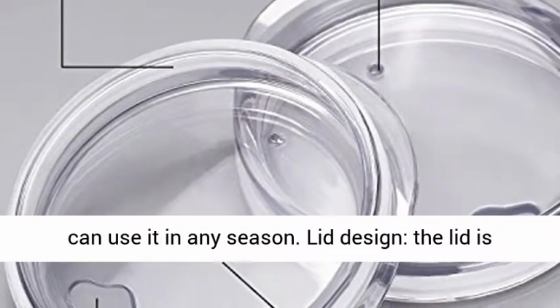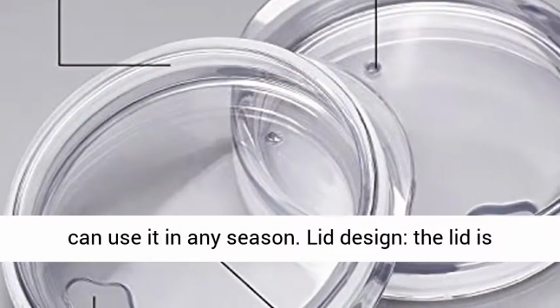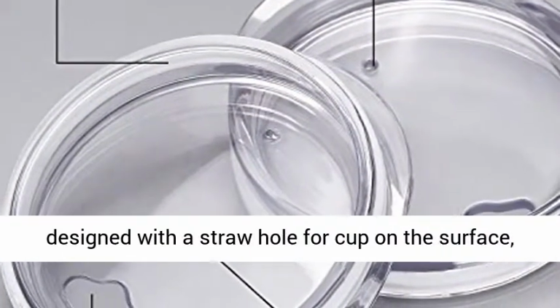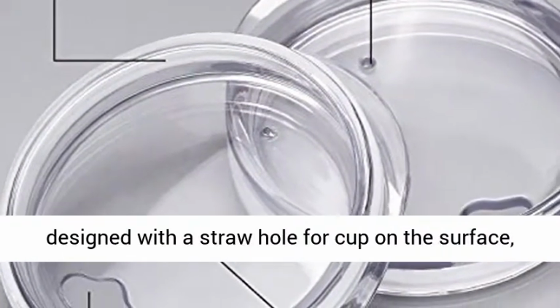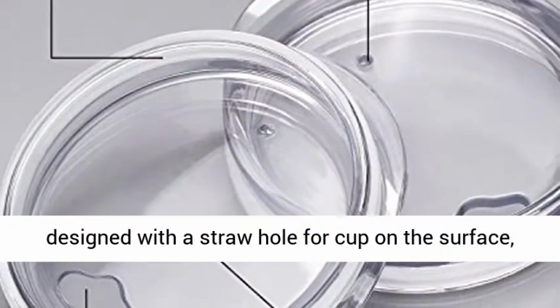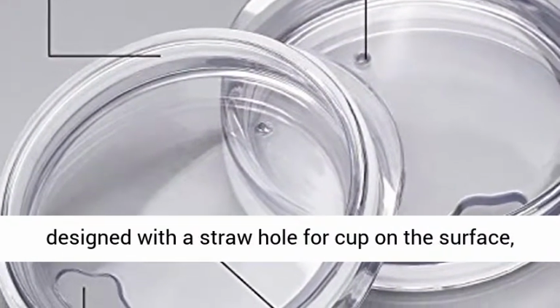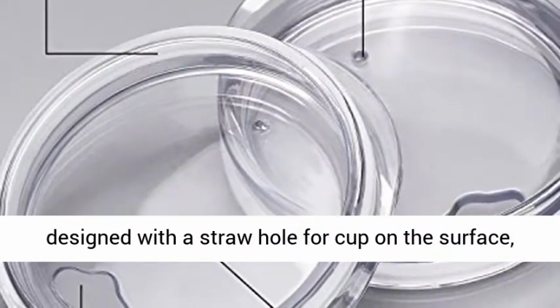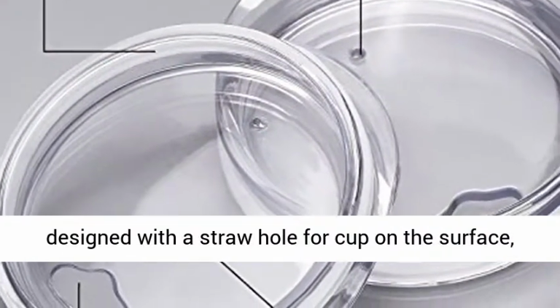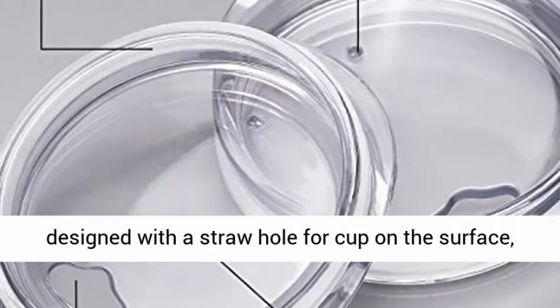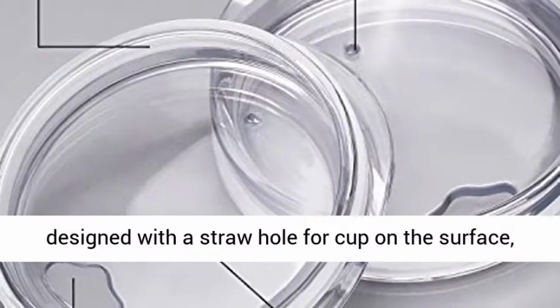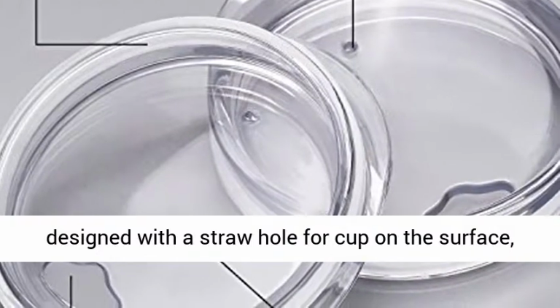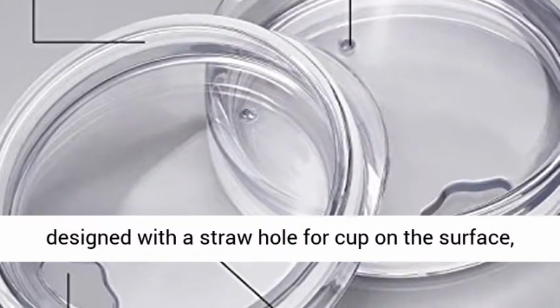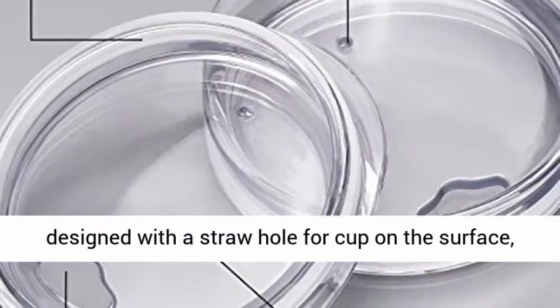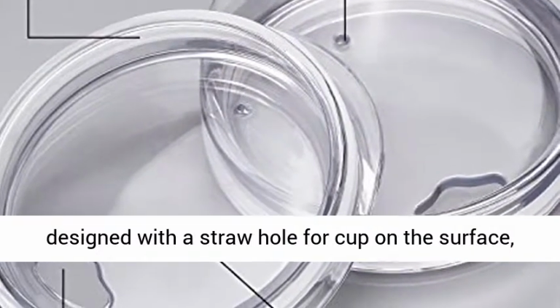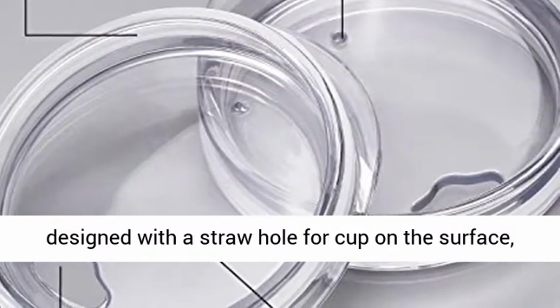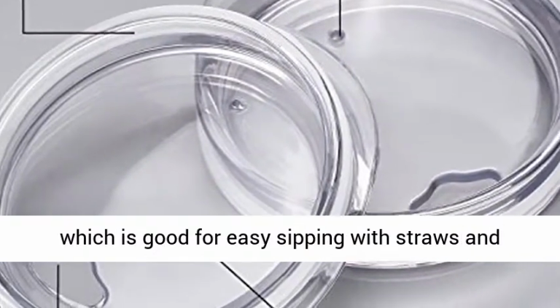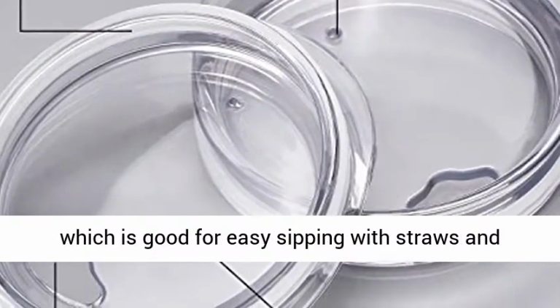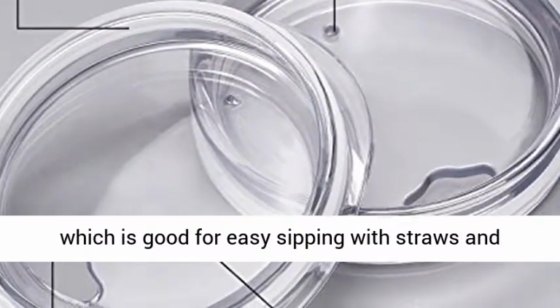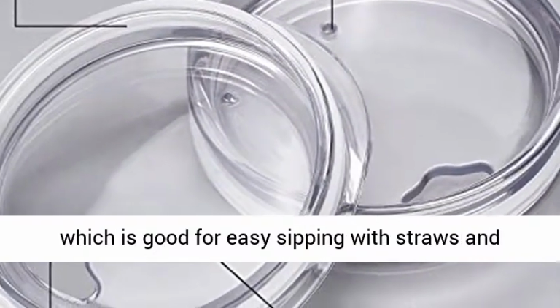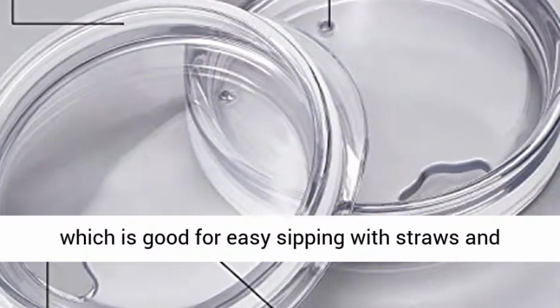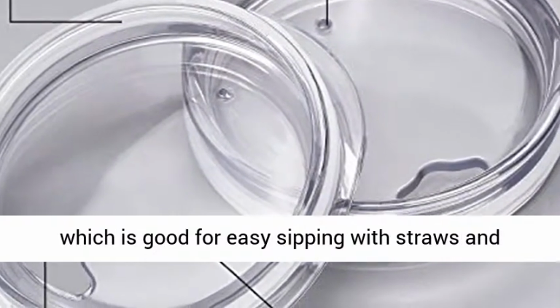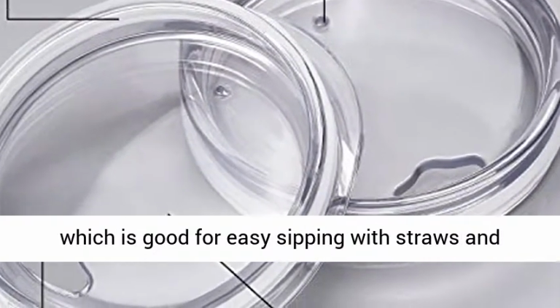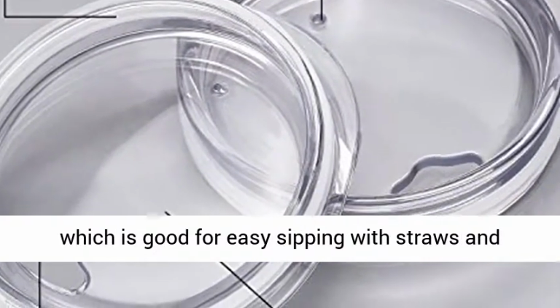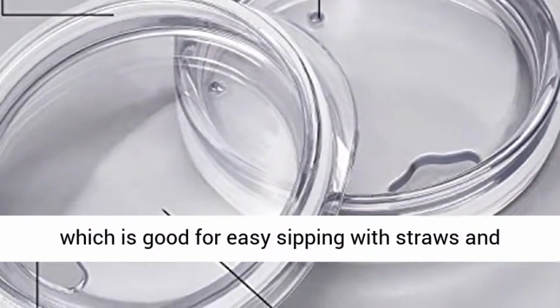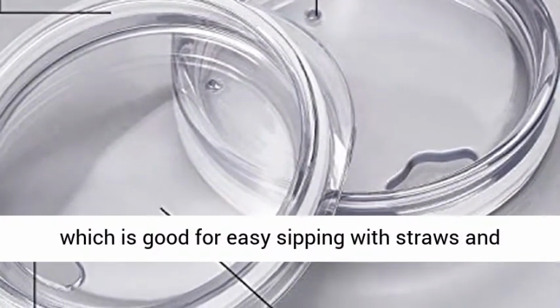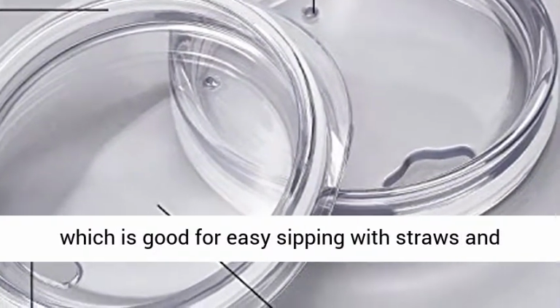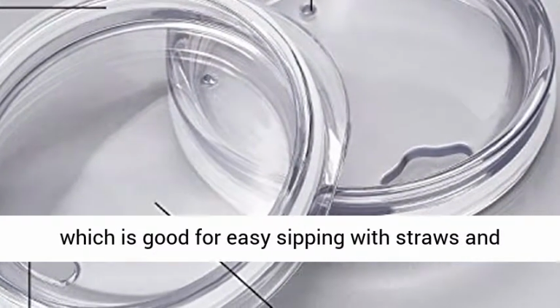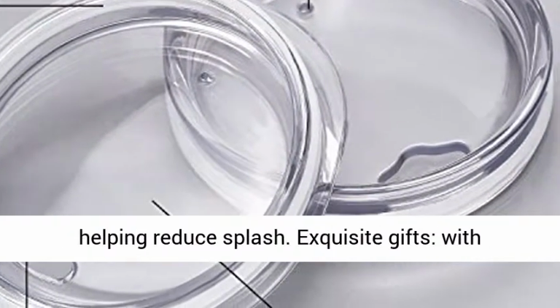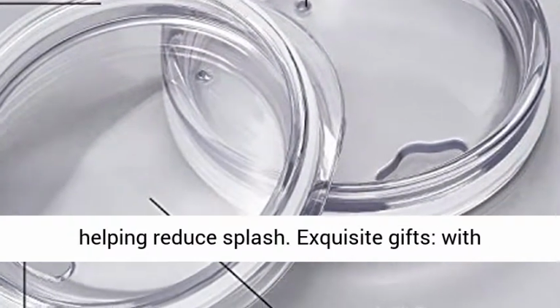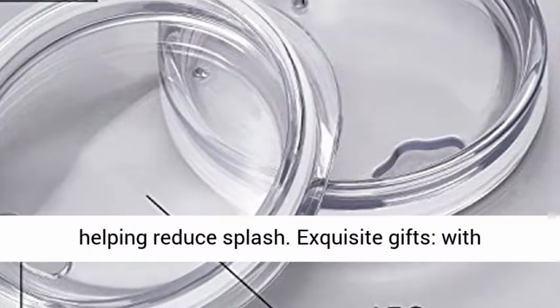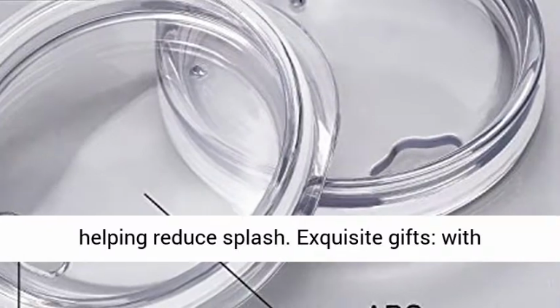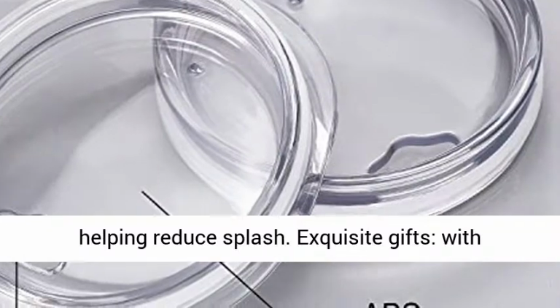Lid design: the lid is designed with a straw hole for the cup on the surface, which is good for easy sipping with straws and helping reduce splash.